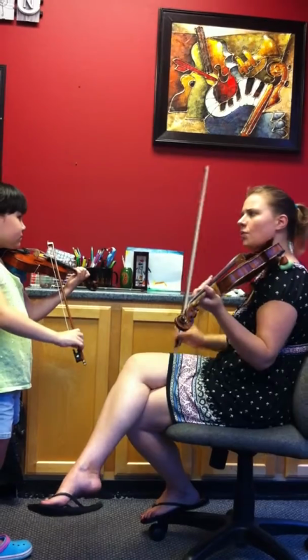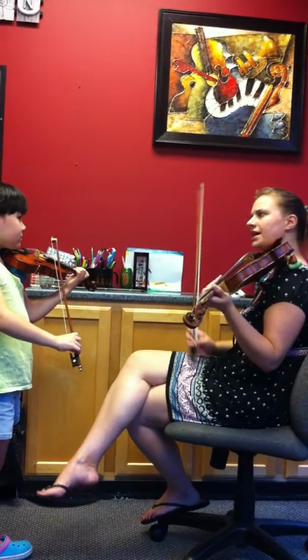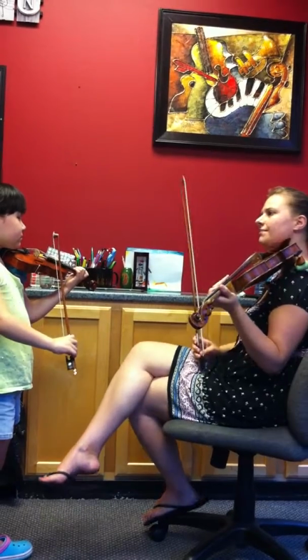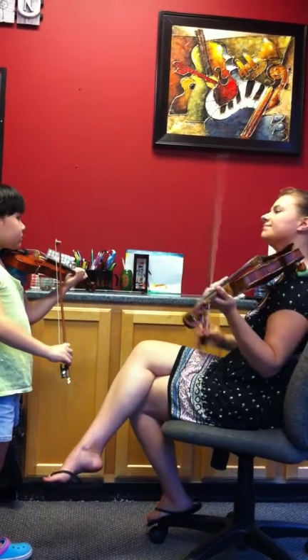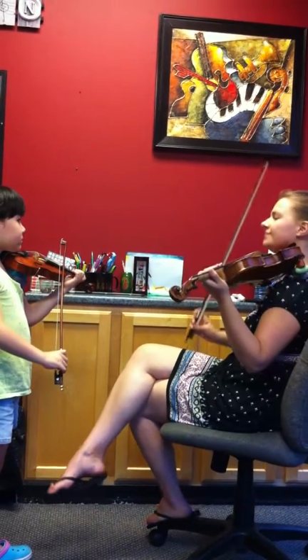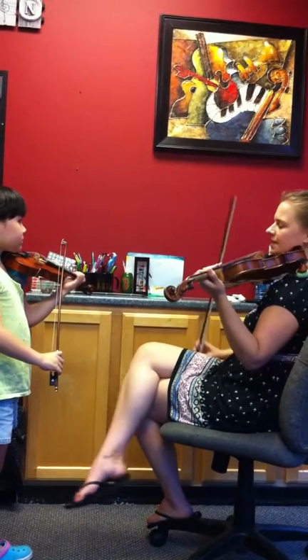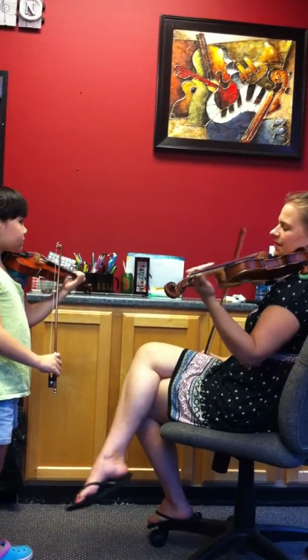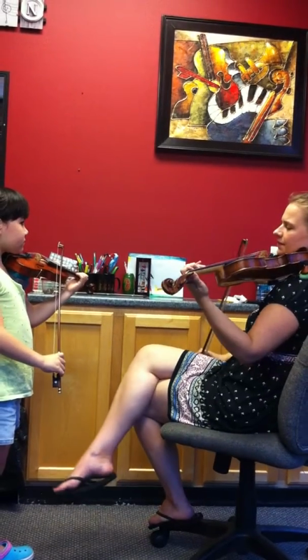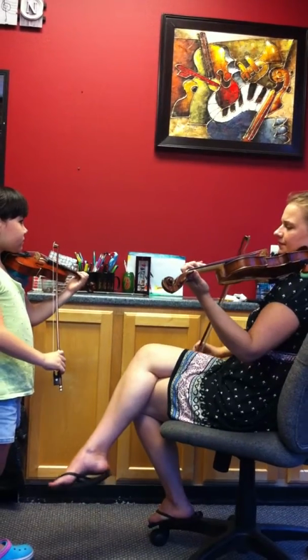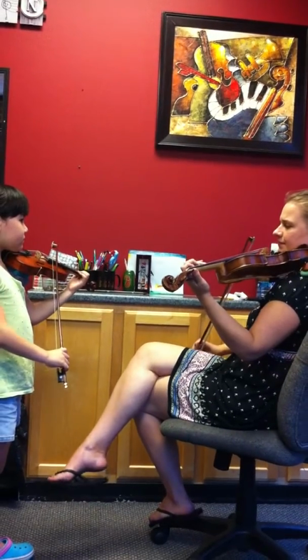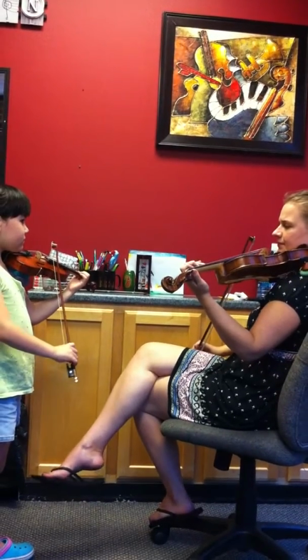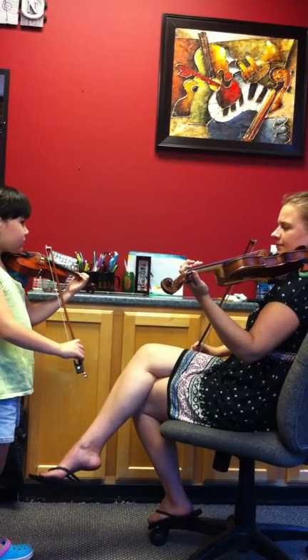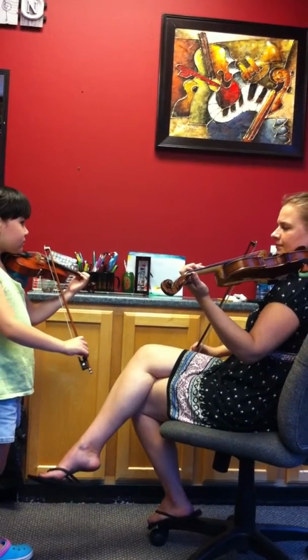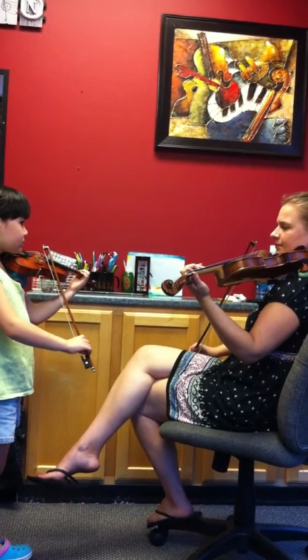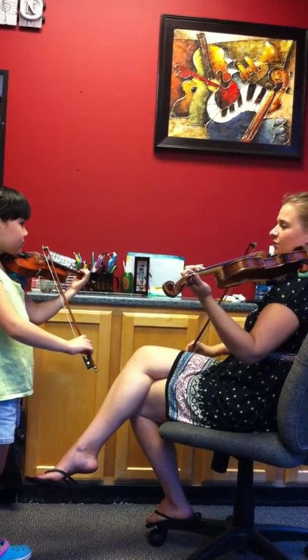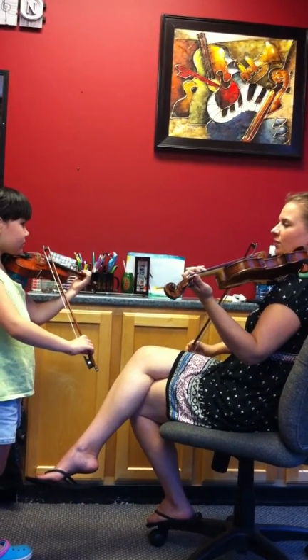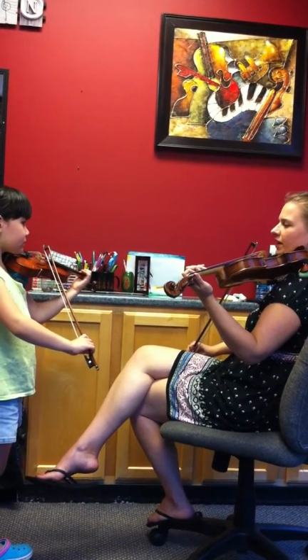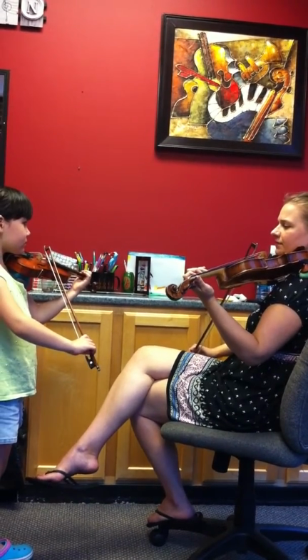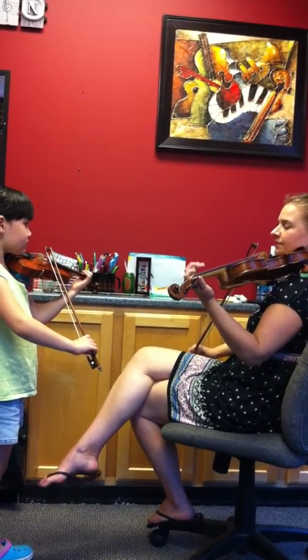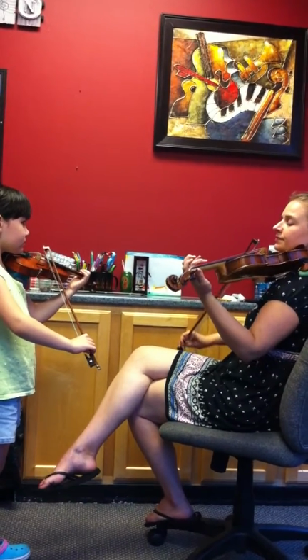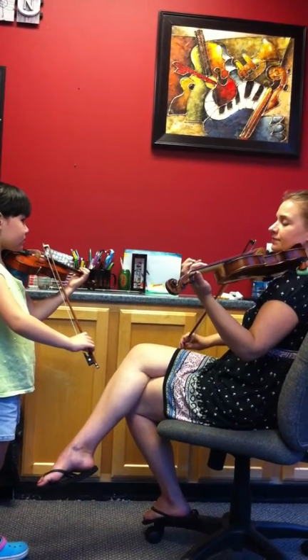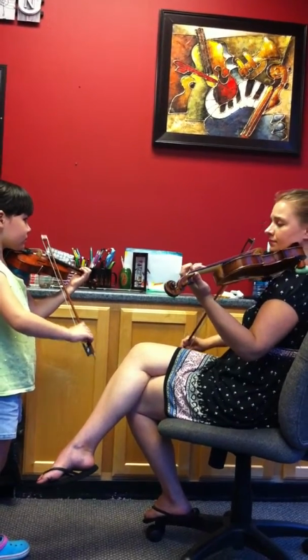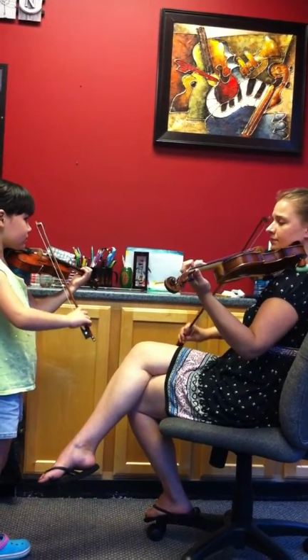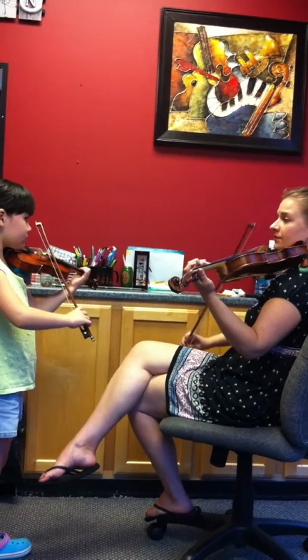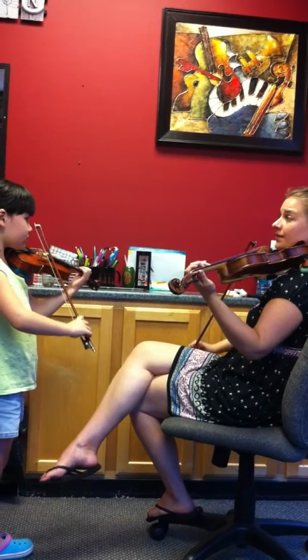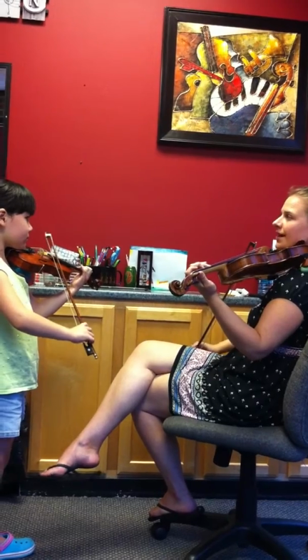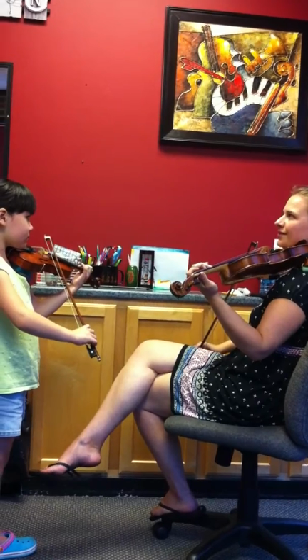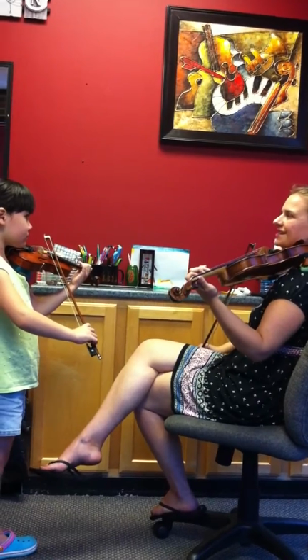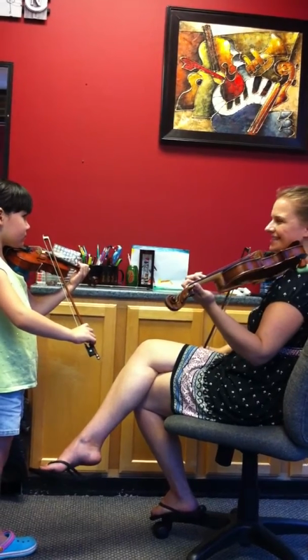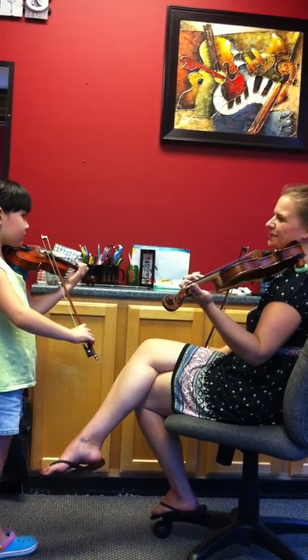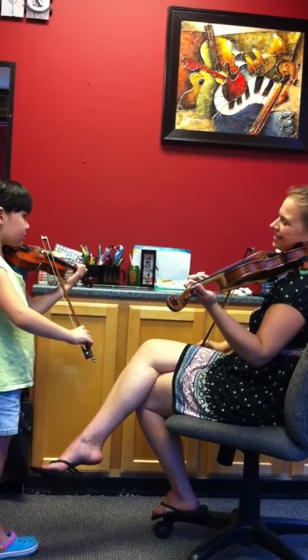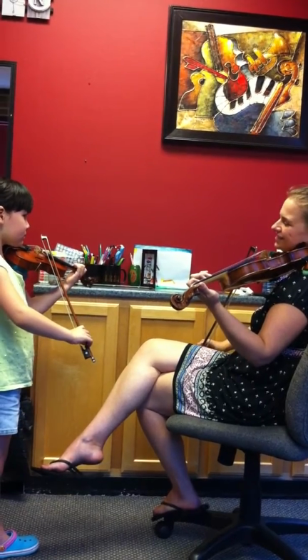One more time. Same thing, just for the bowing. Back to the B section.